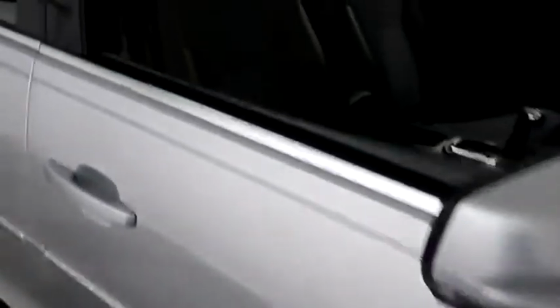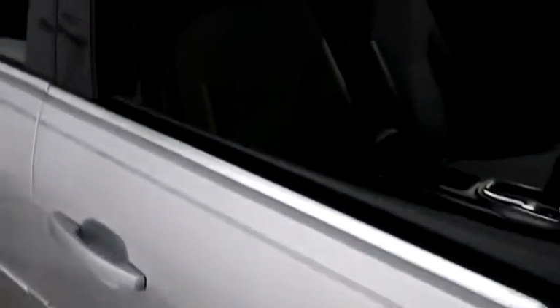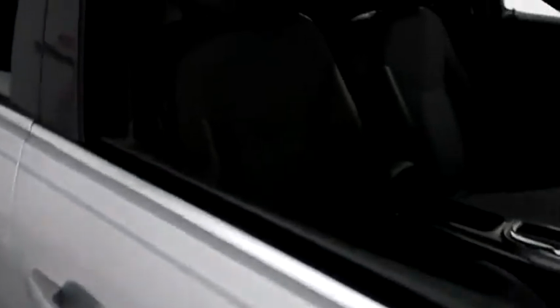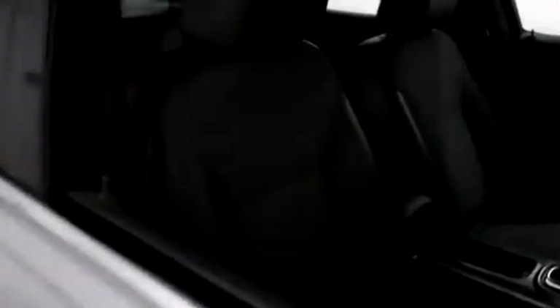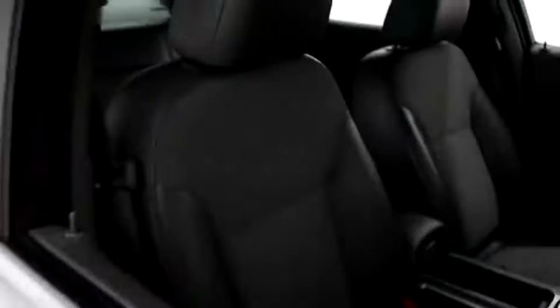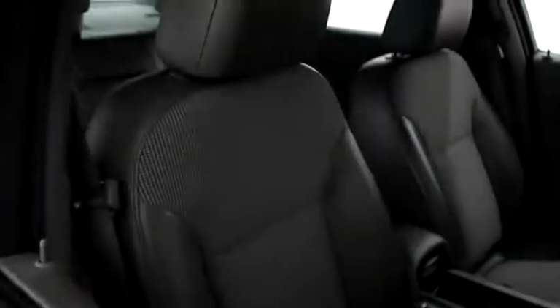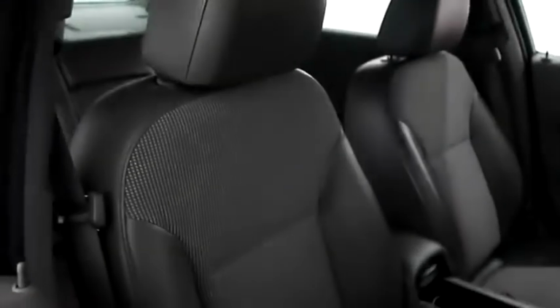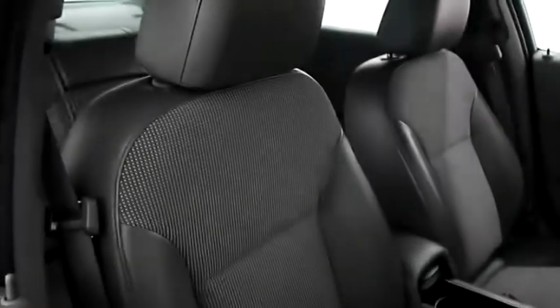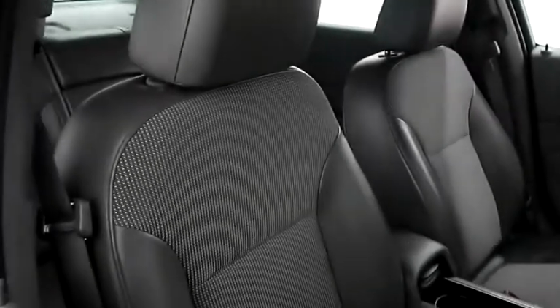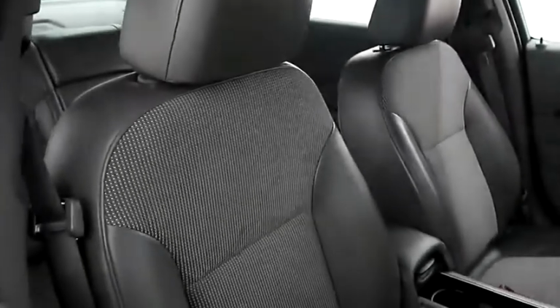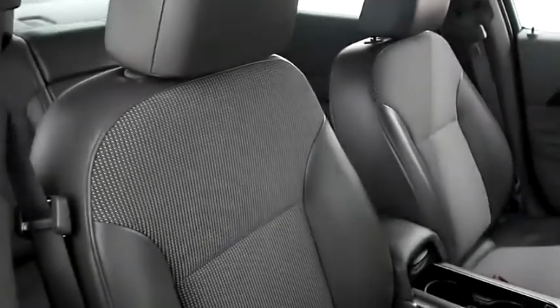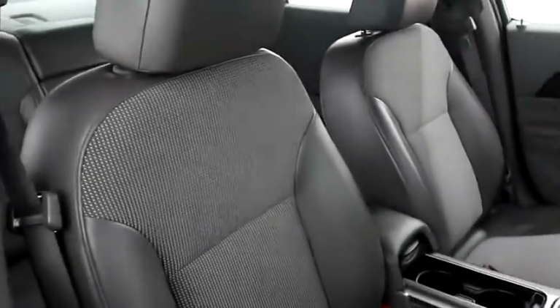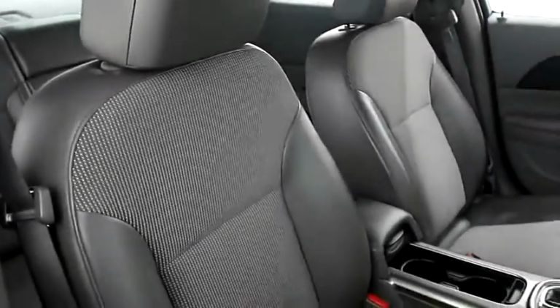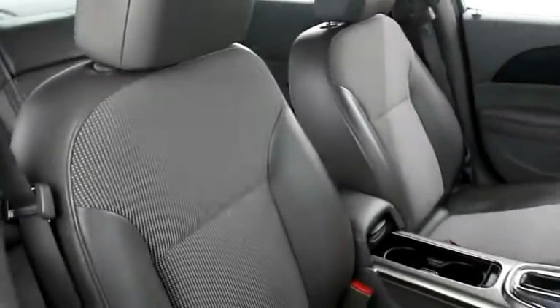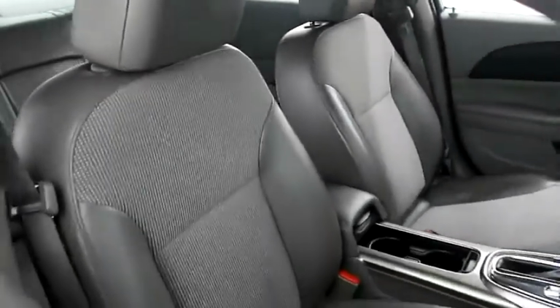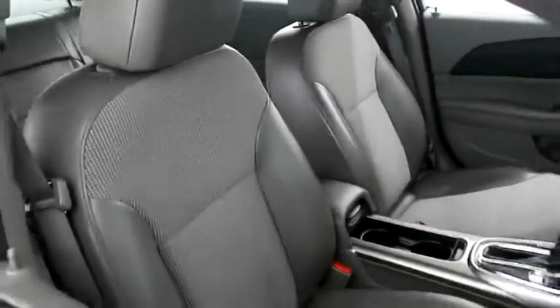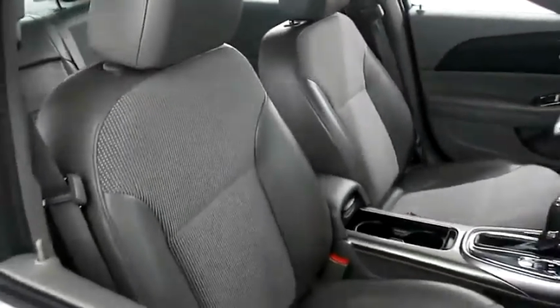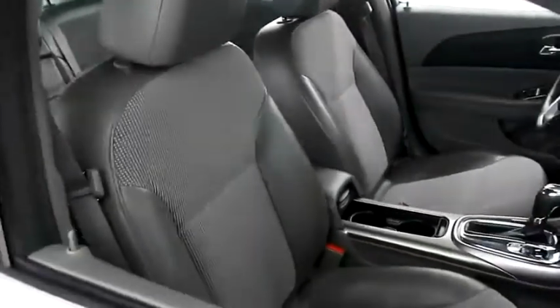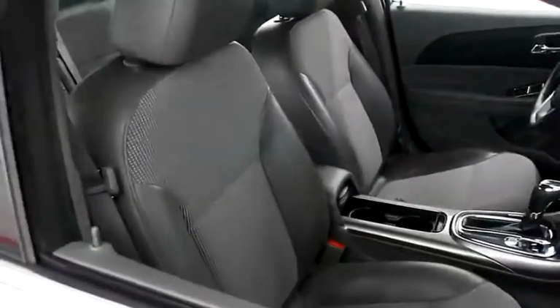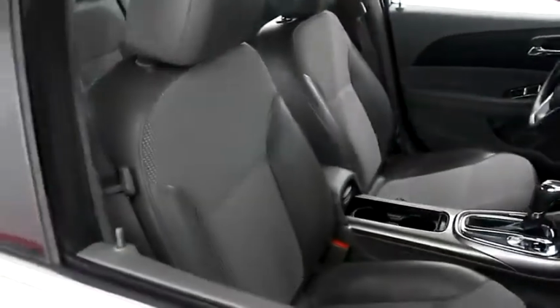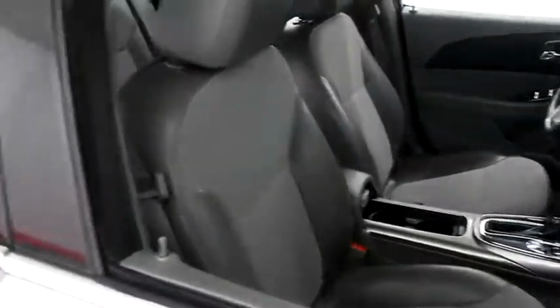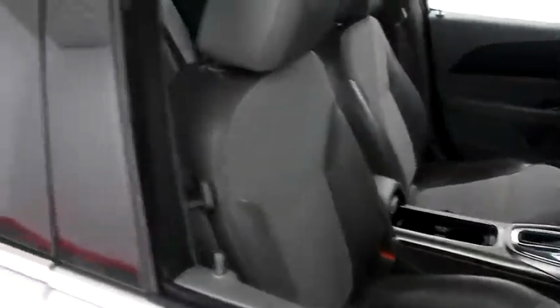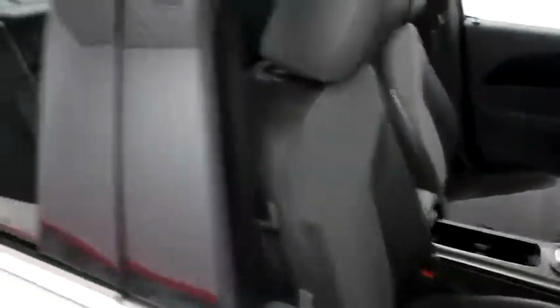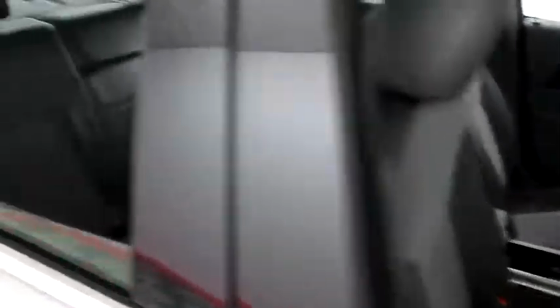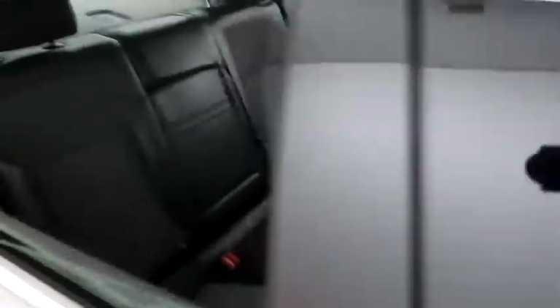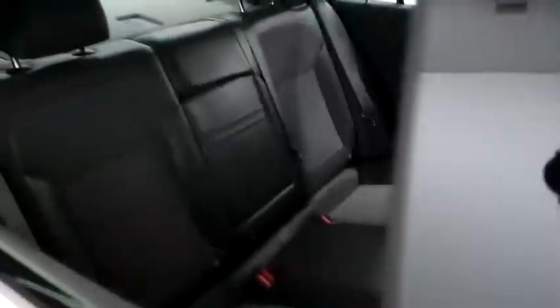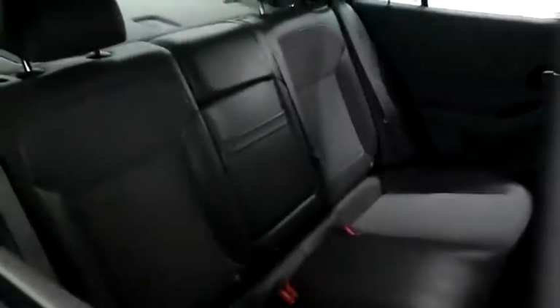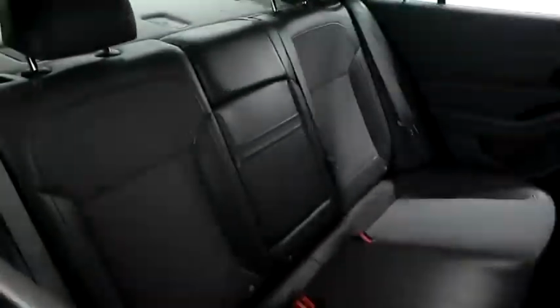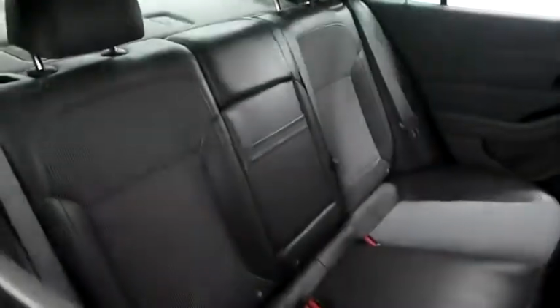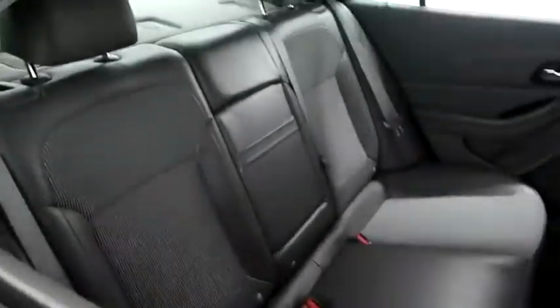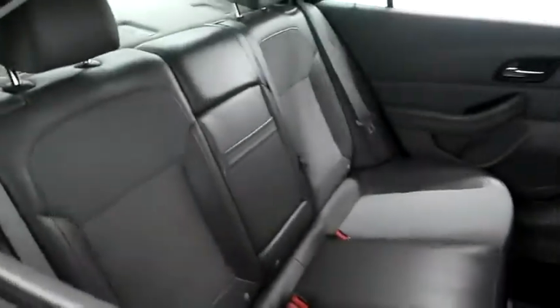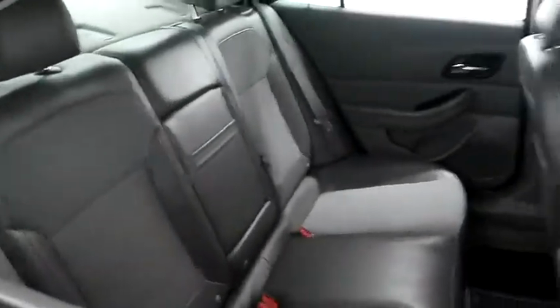Inside, a combination of leather and cloth interior makes for a very comfortable ride.